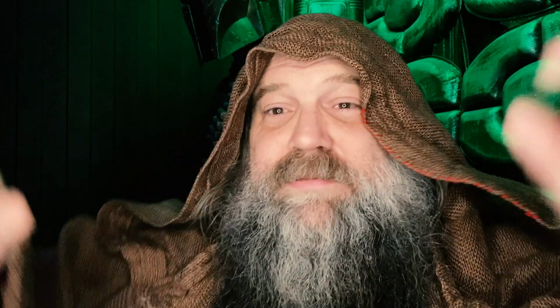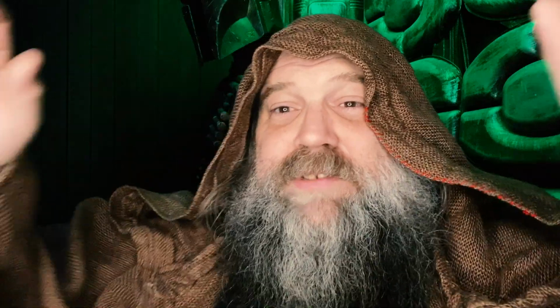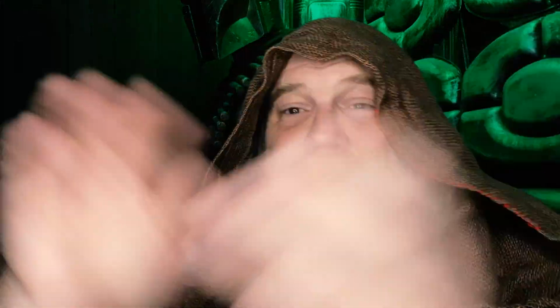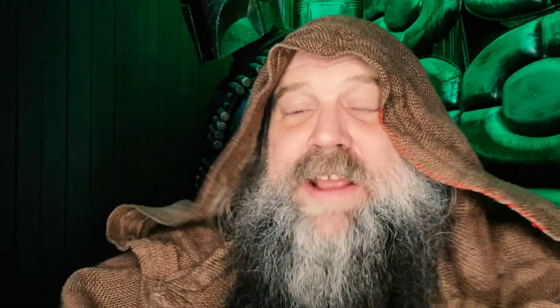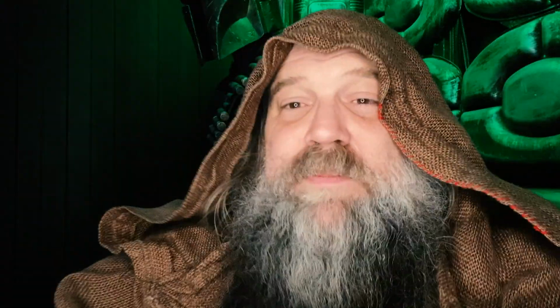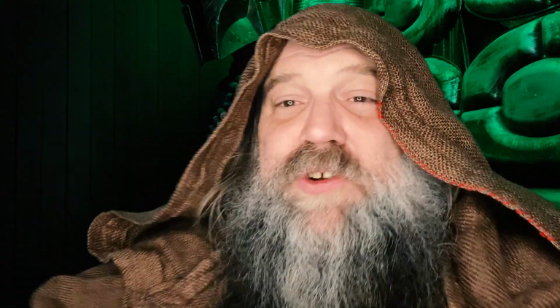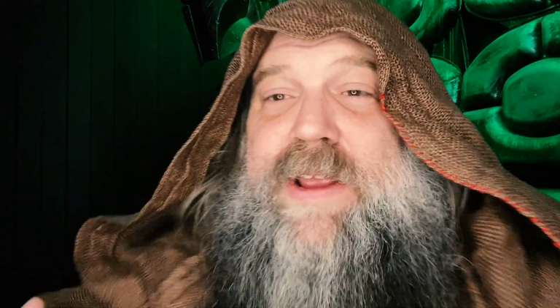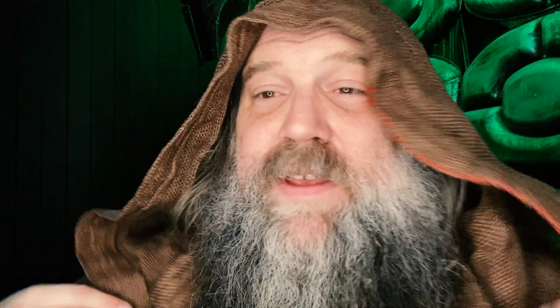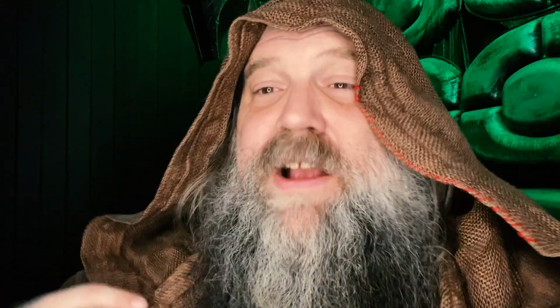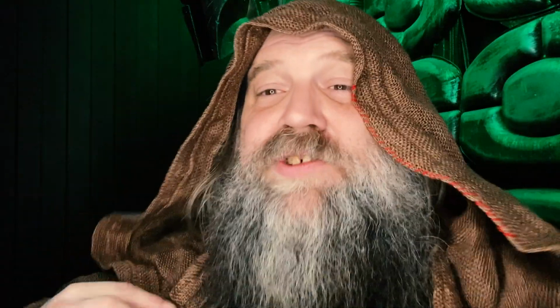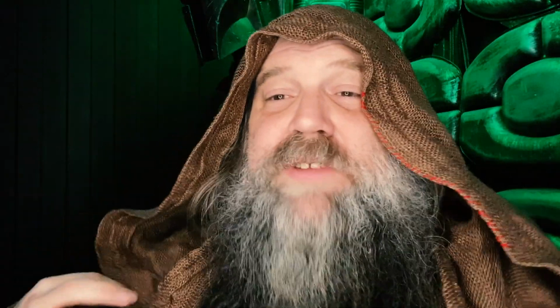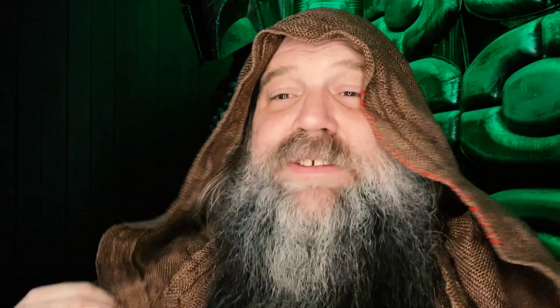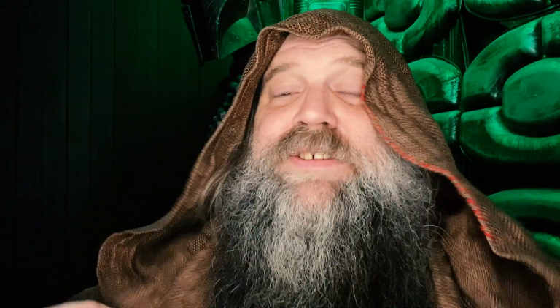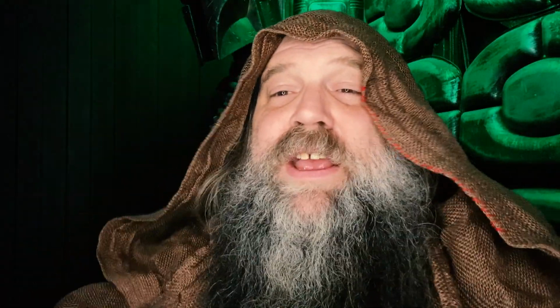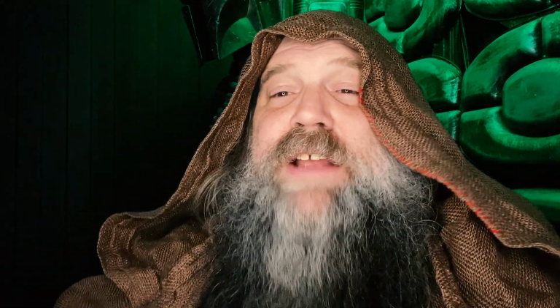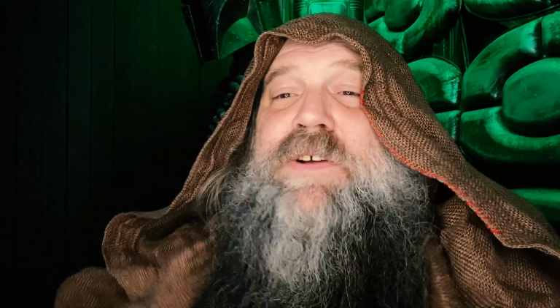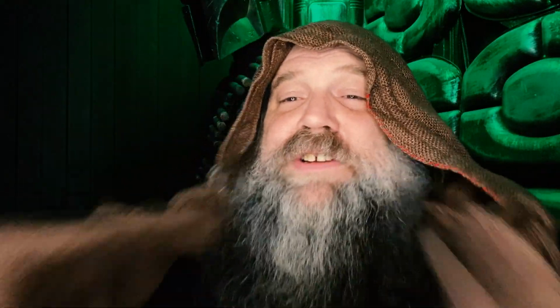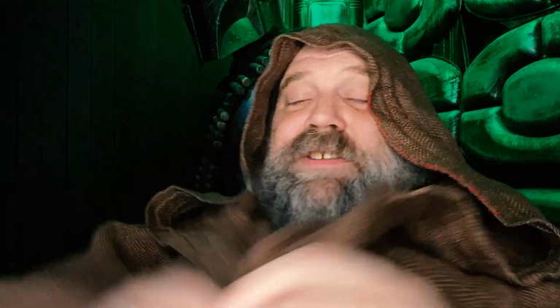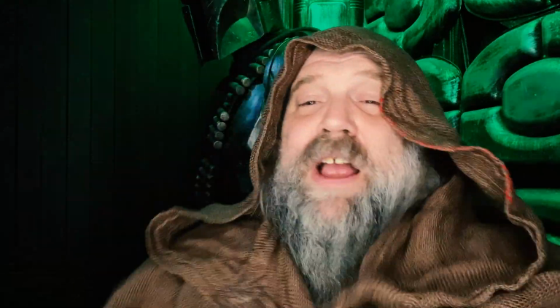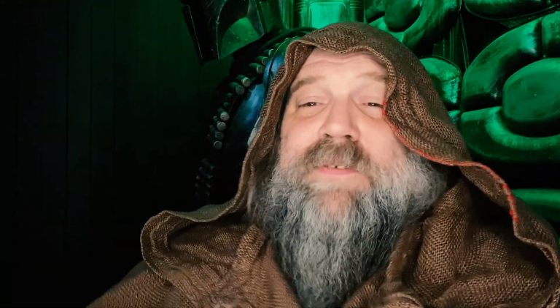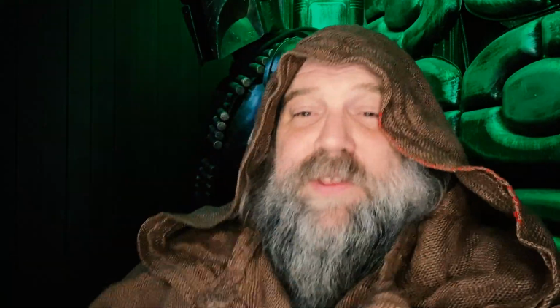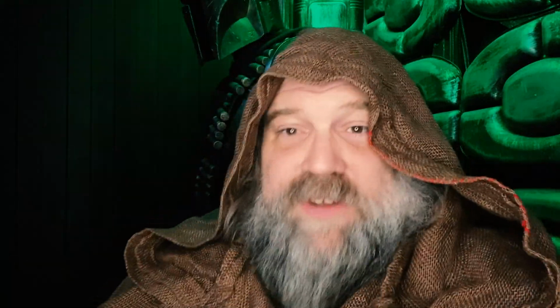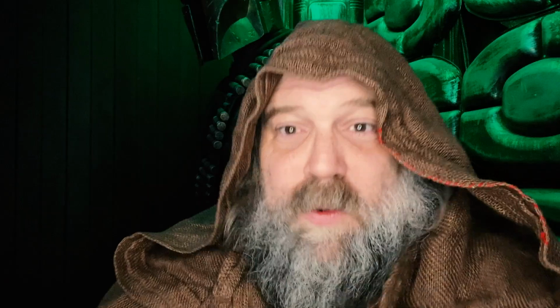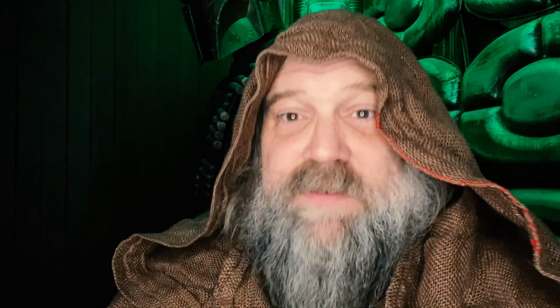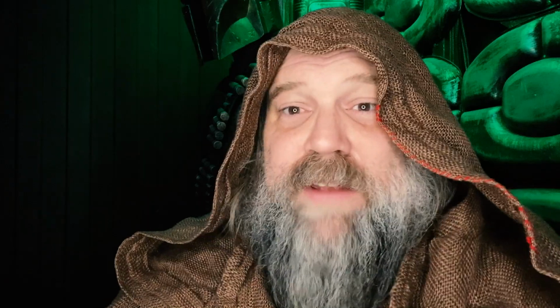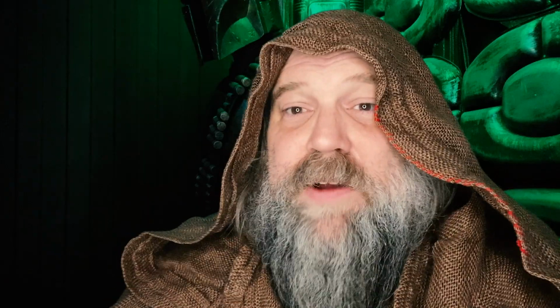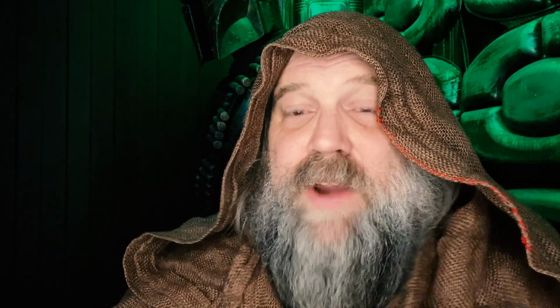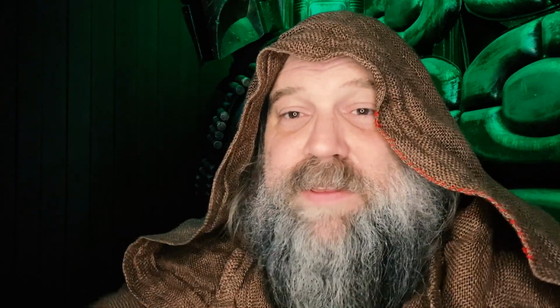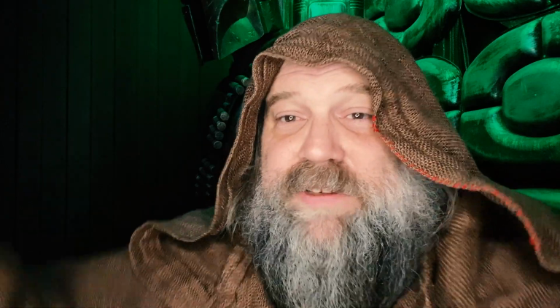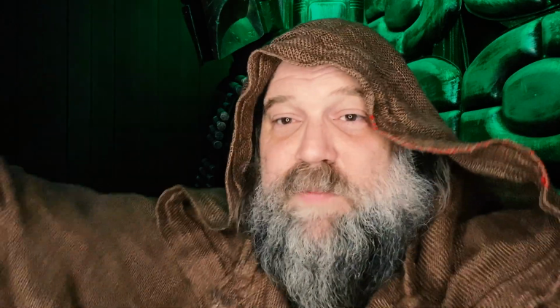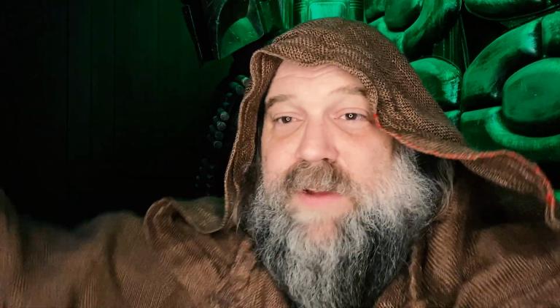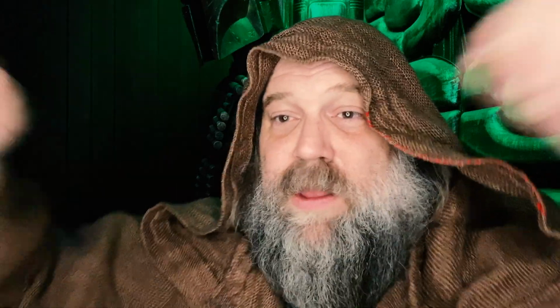Today I'm doing the costume tests and the location scouting for the Star Wars fan film. Things are moving along.